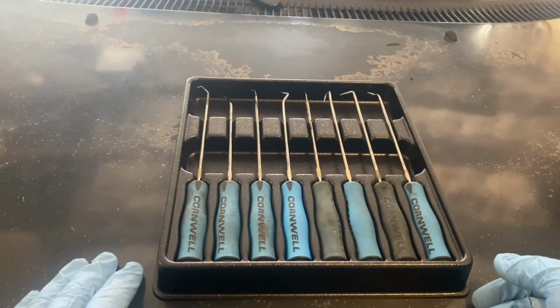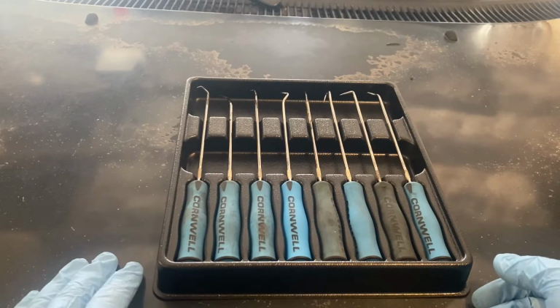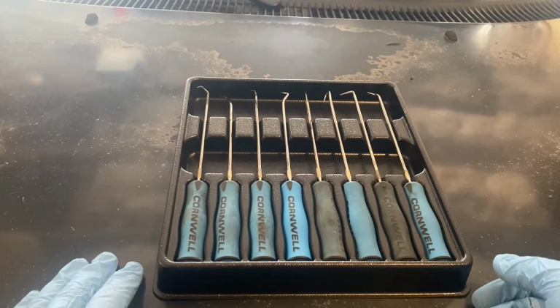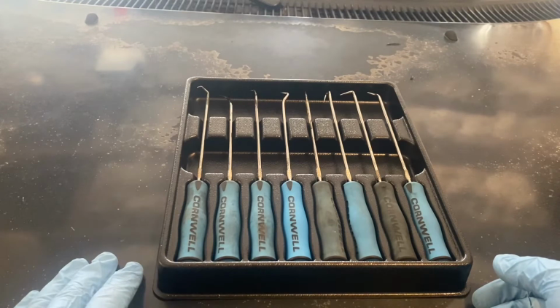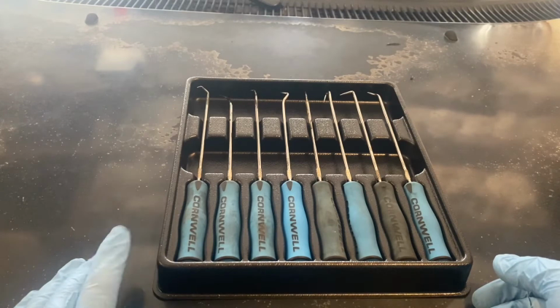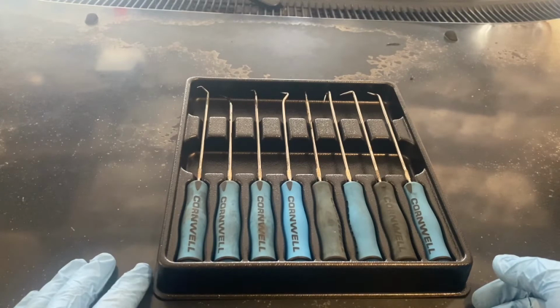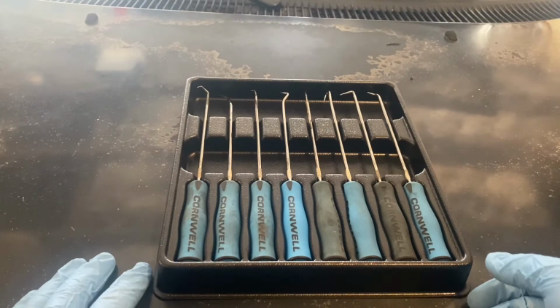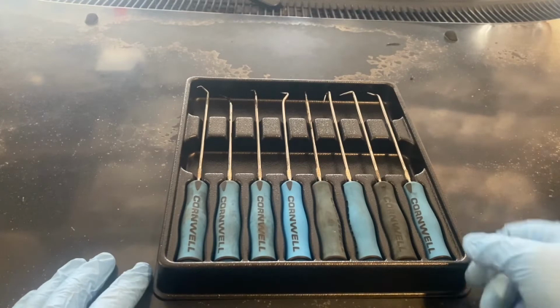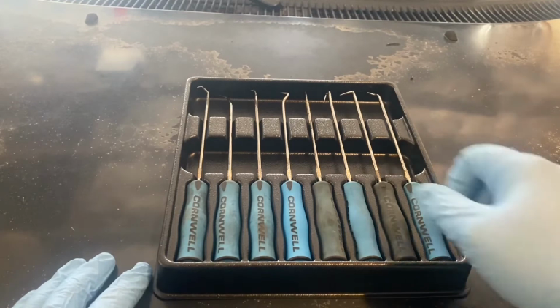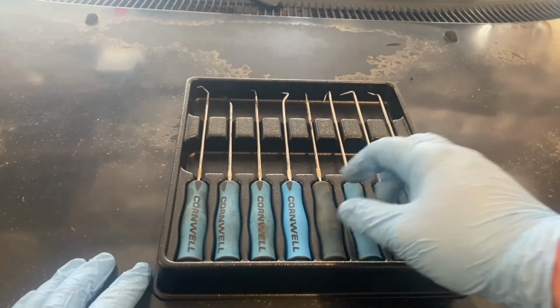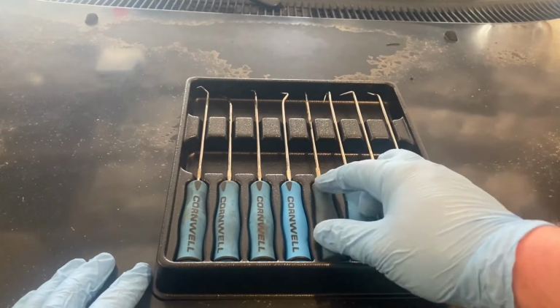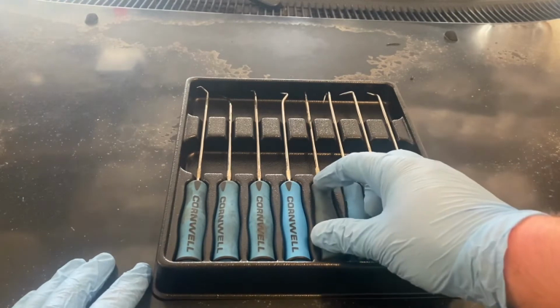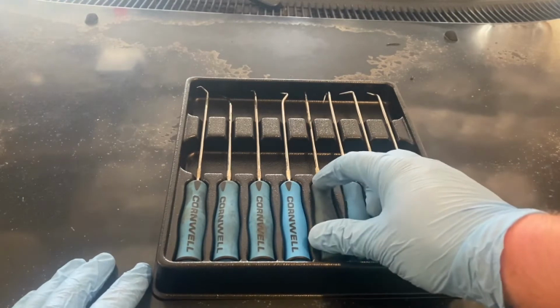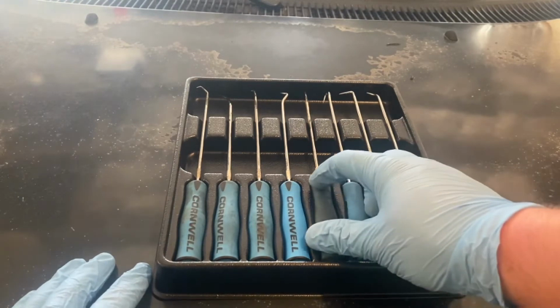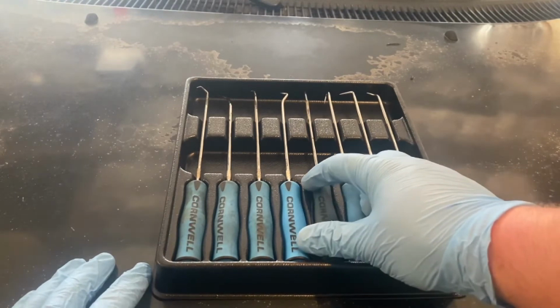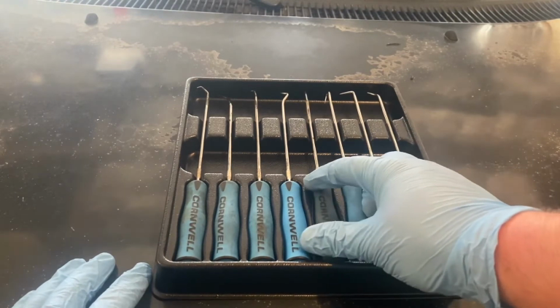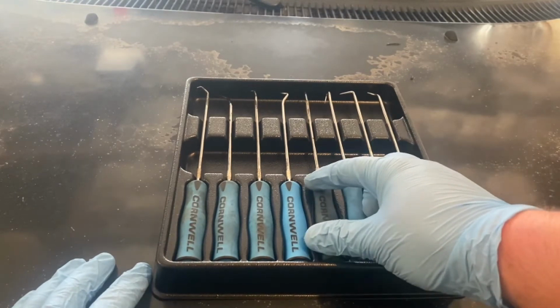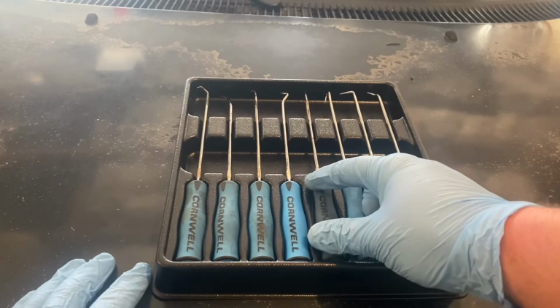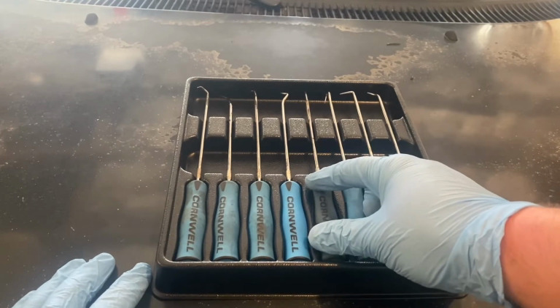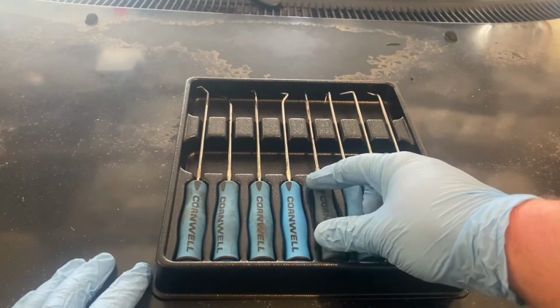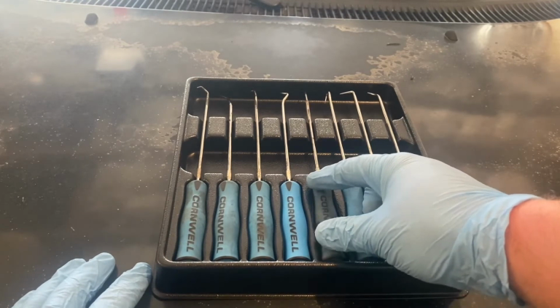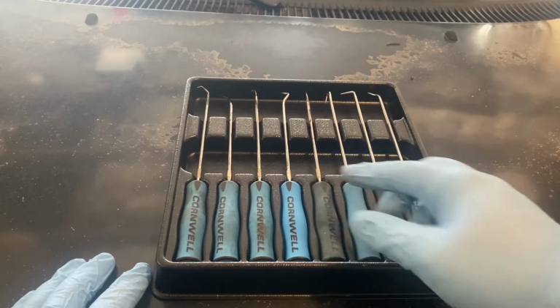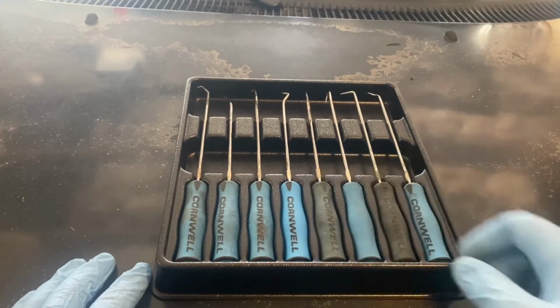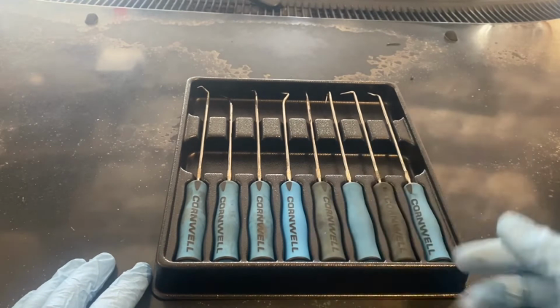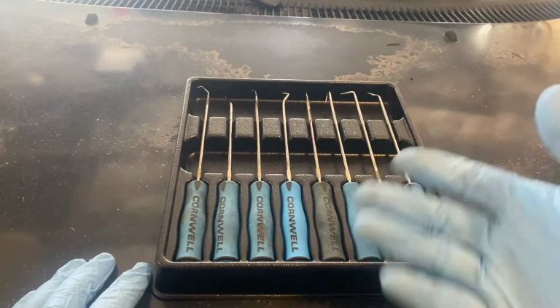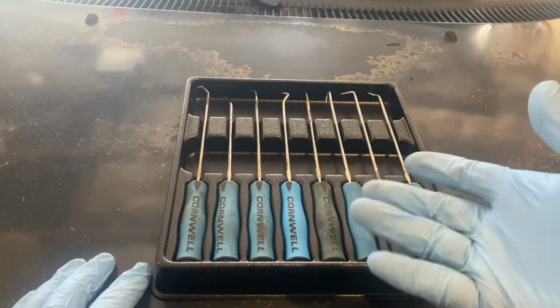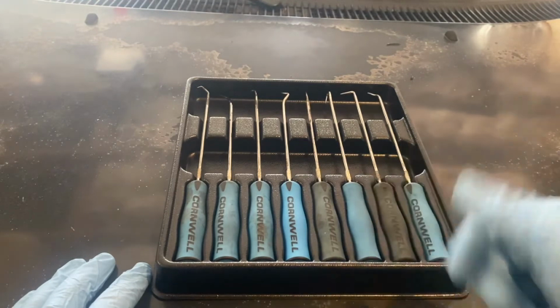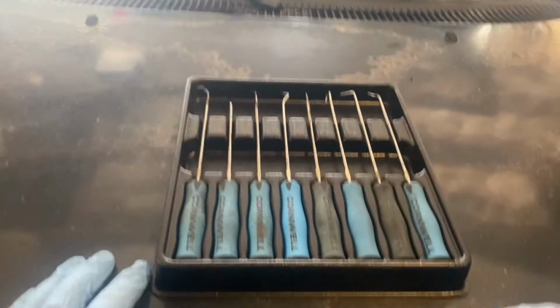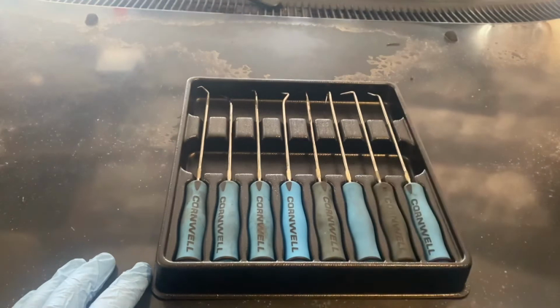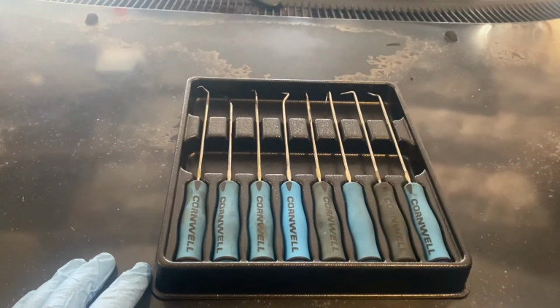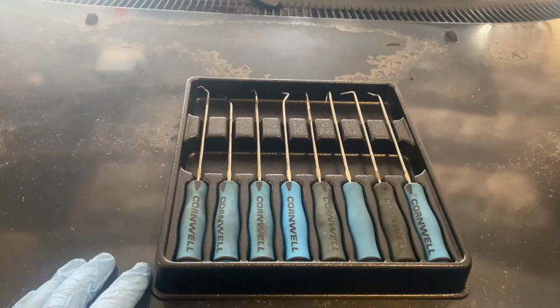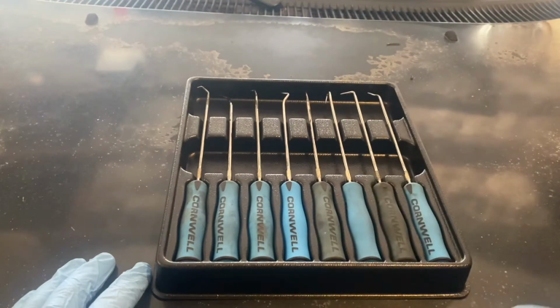It still gets the job done. I don't let it get dirty to the point where I can't do my job or I'm ruining the customer's equipment.